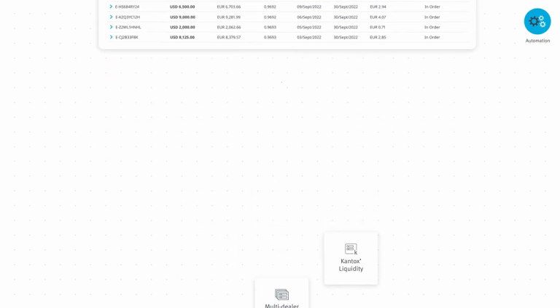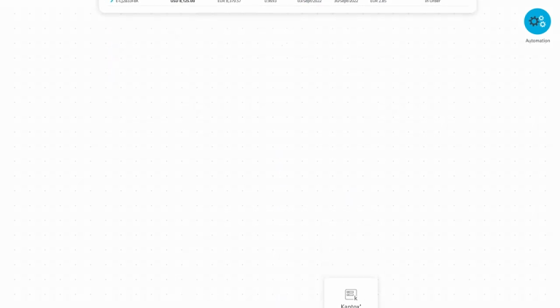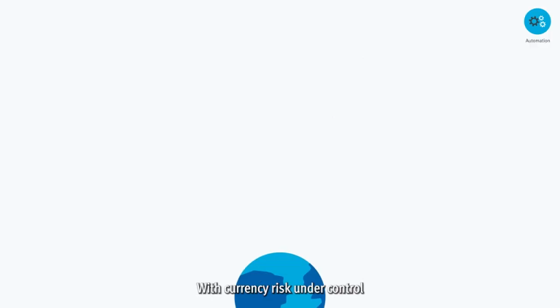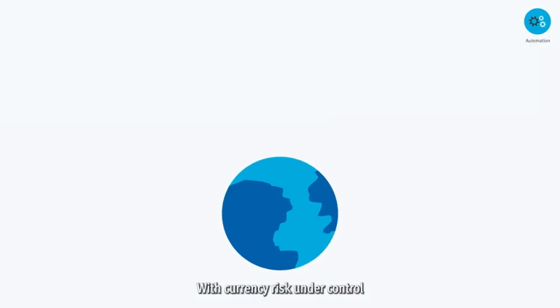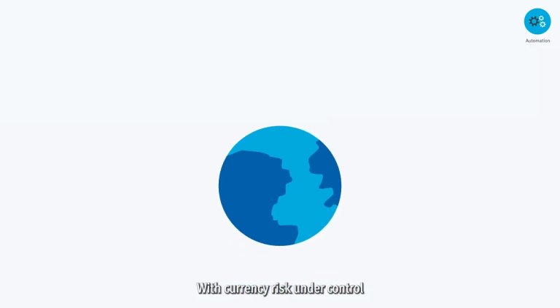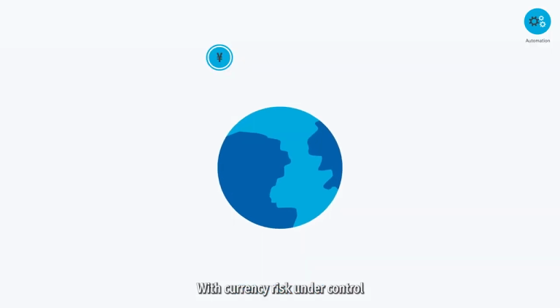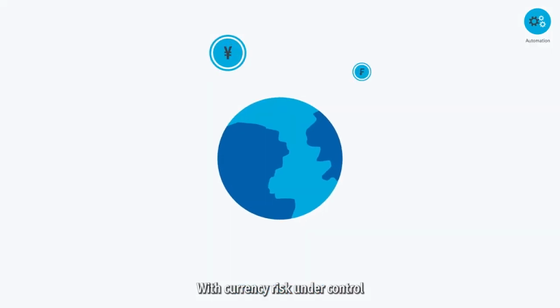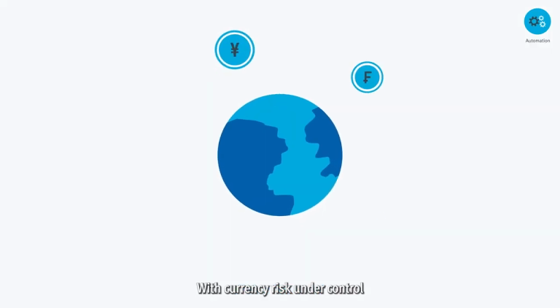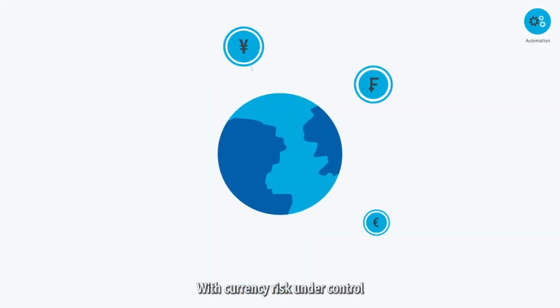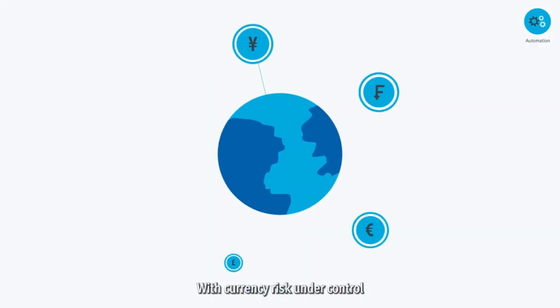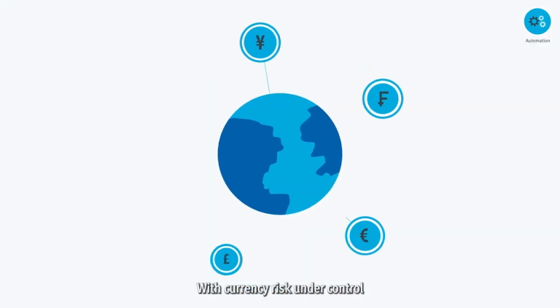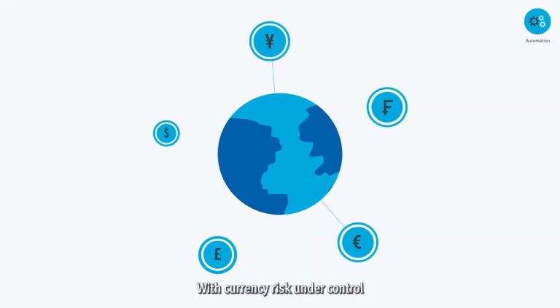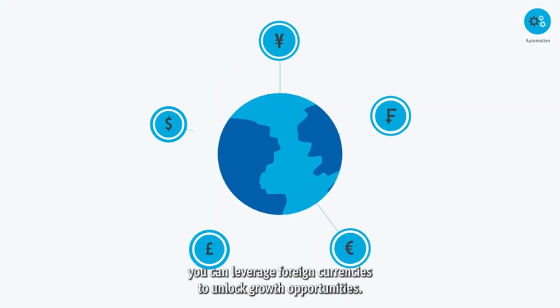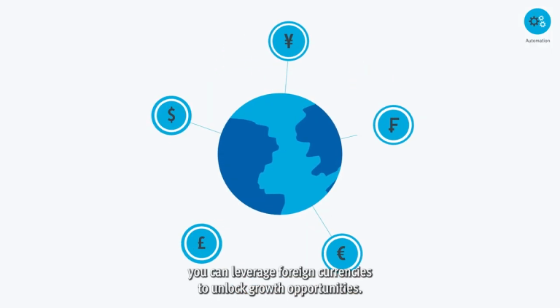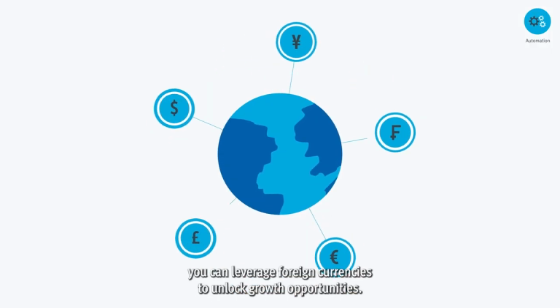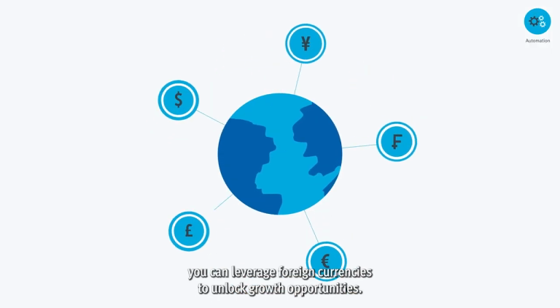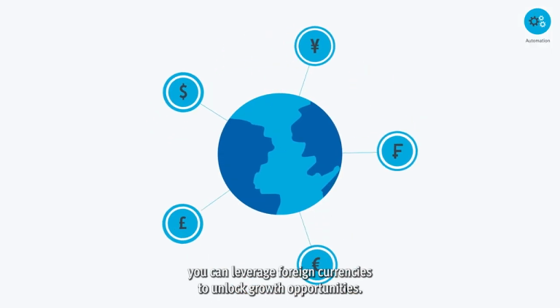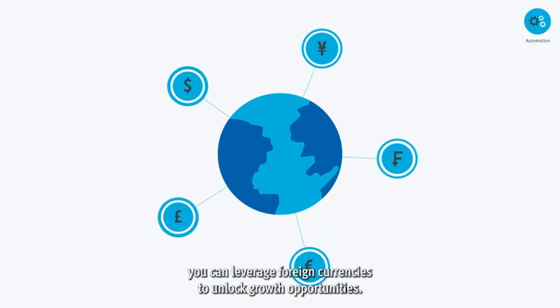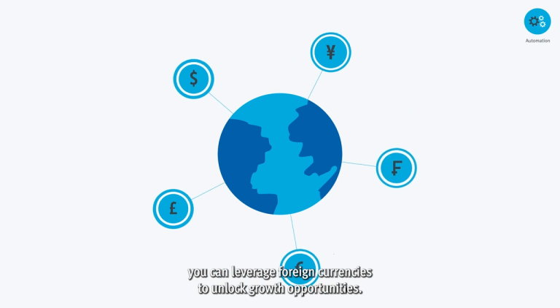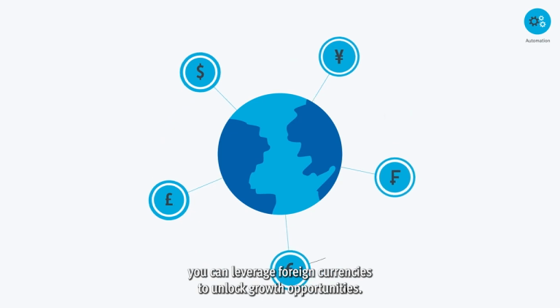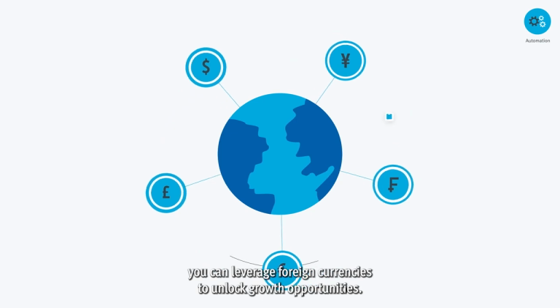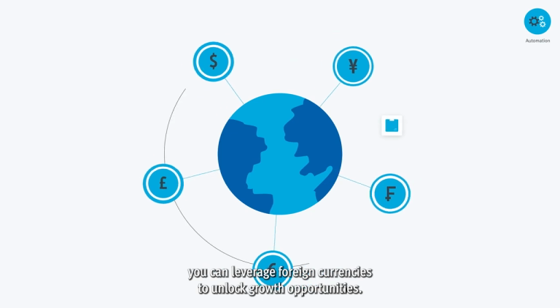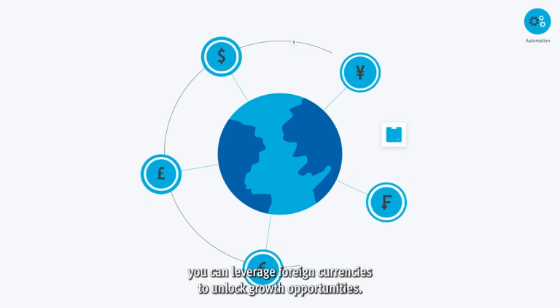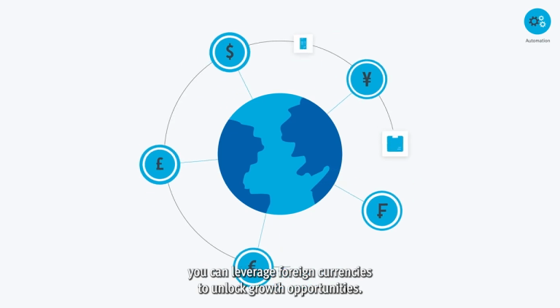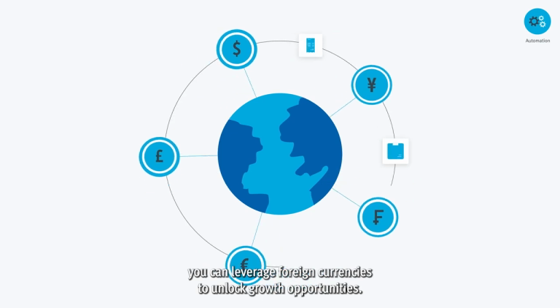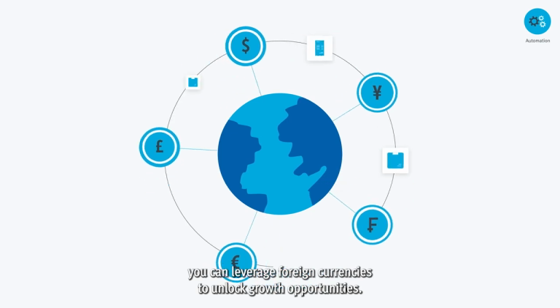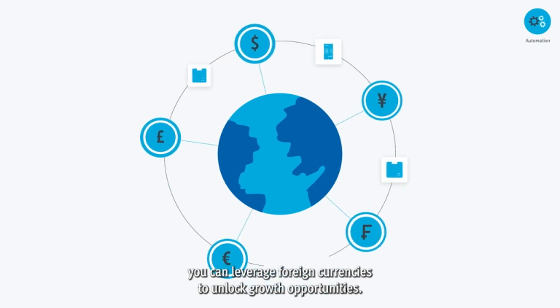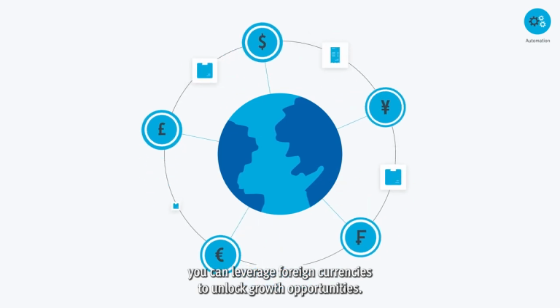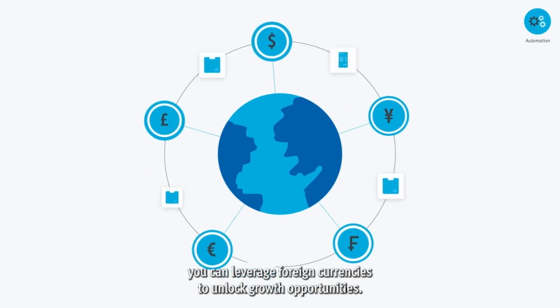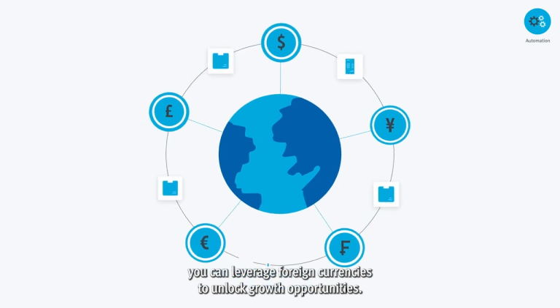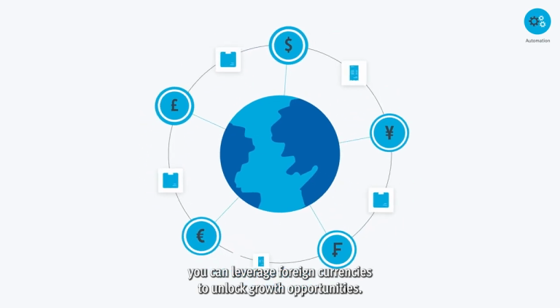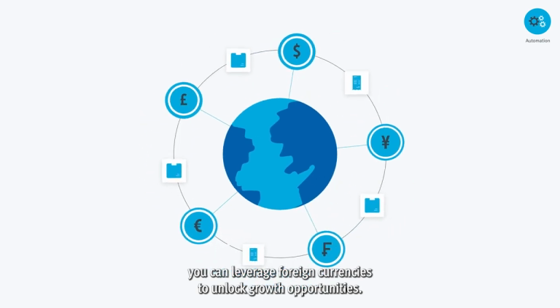With currency risk under control, you can leverage foreign currencies to unlock growth opportunities.